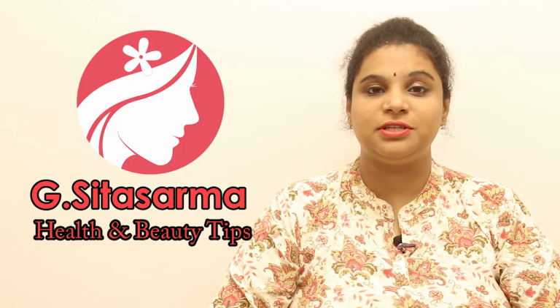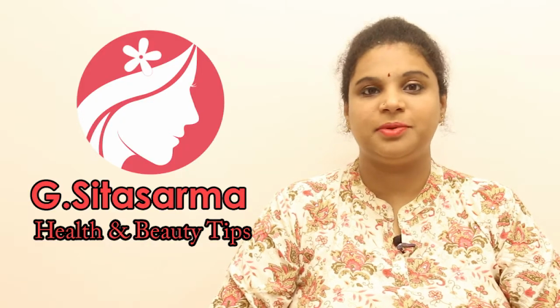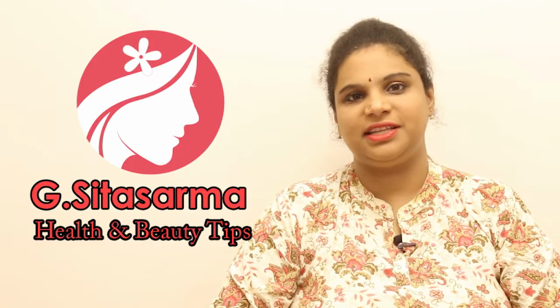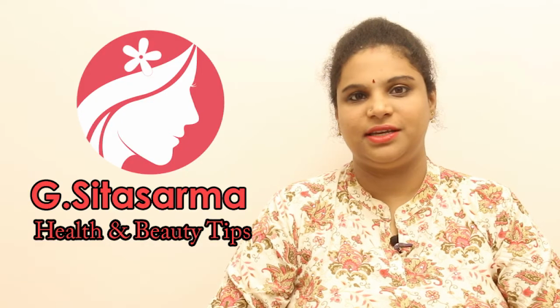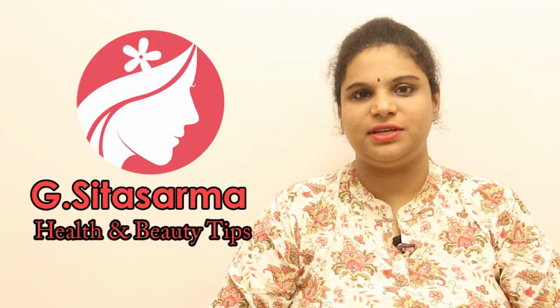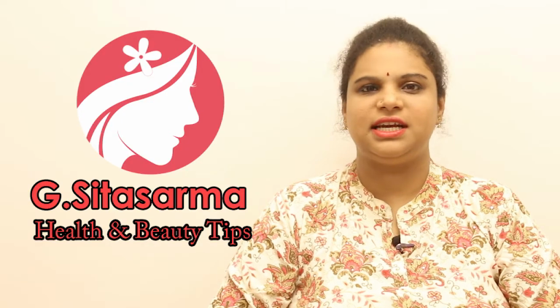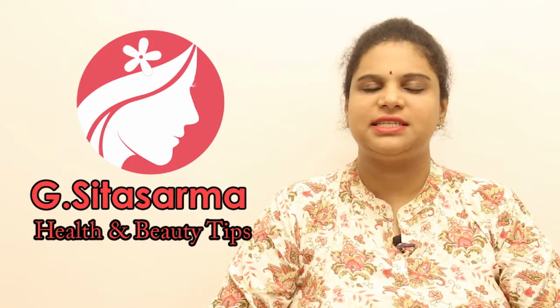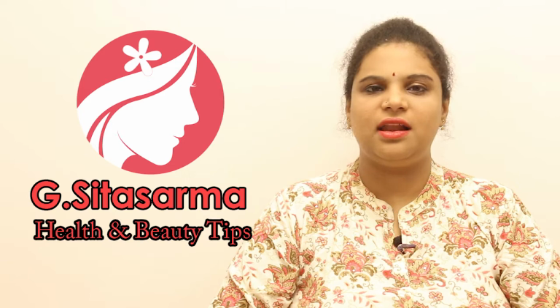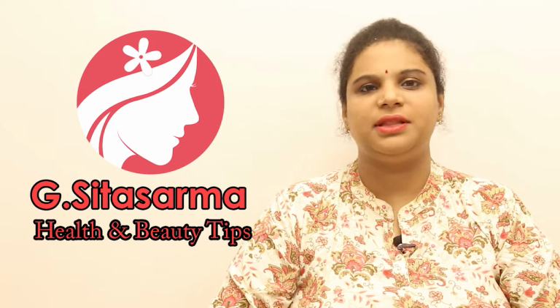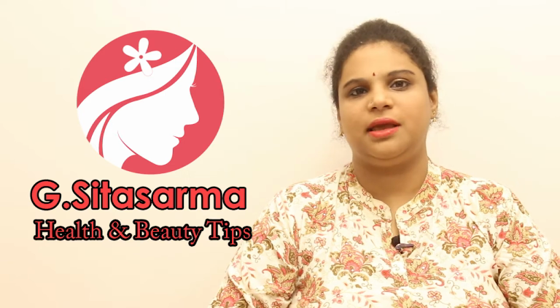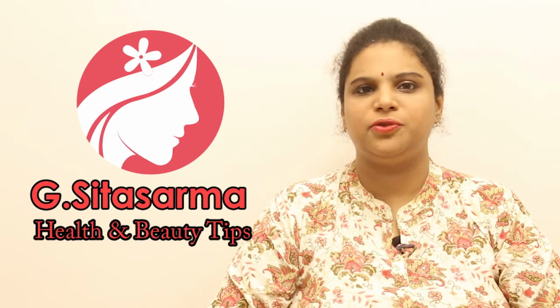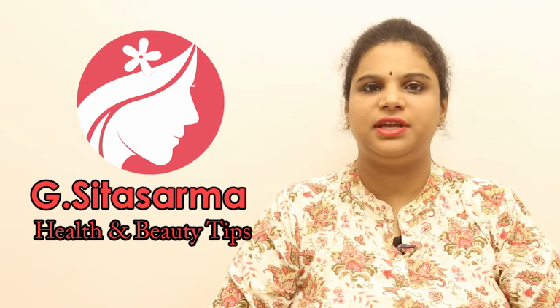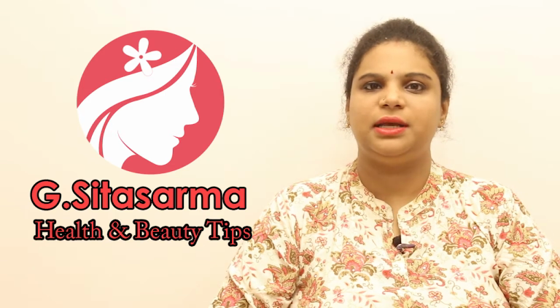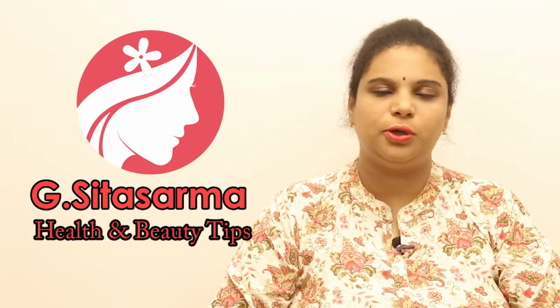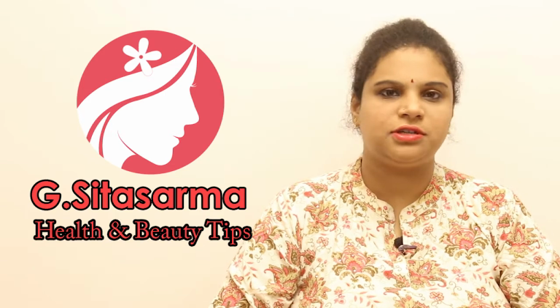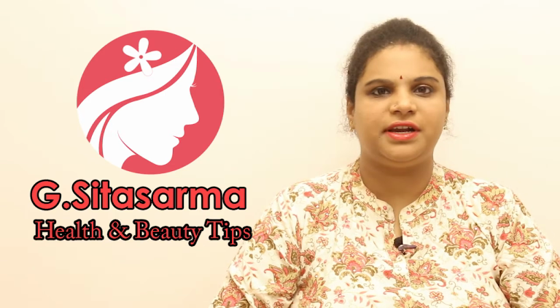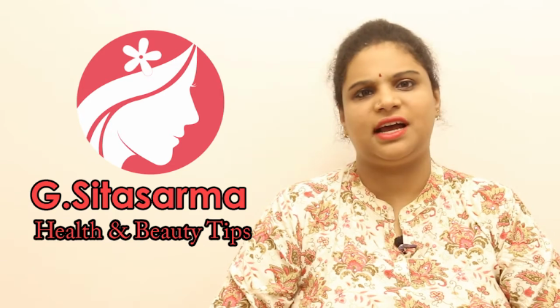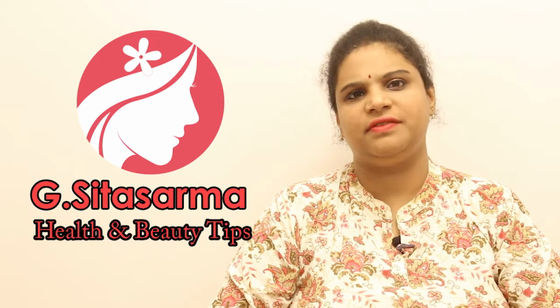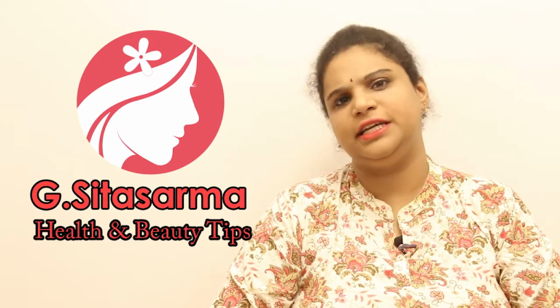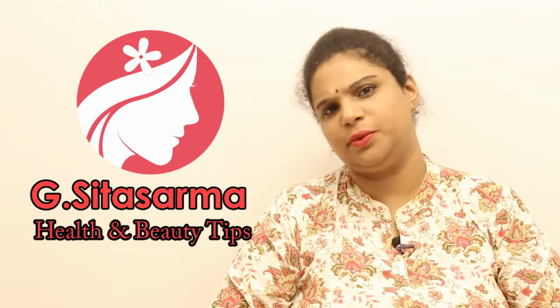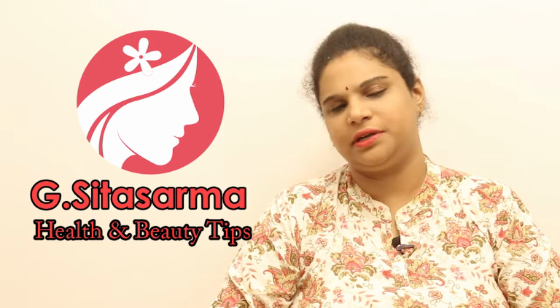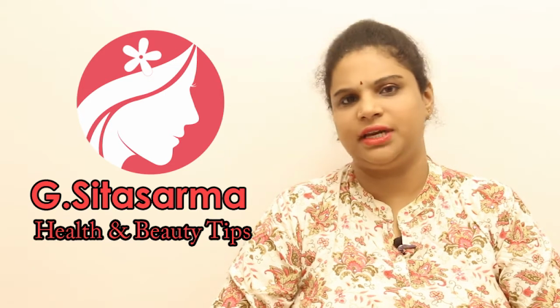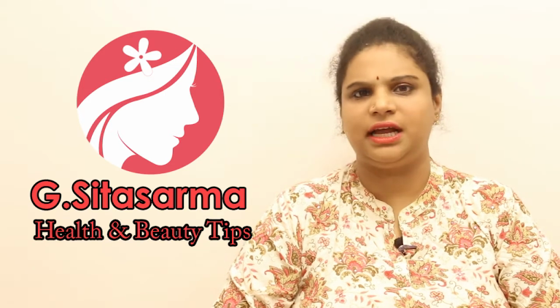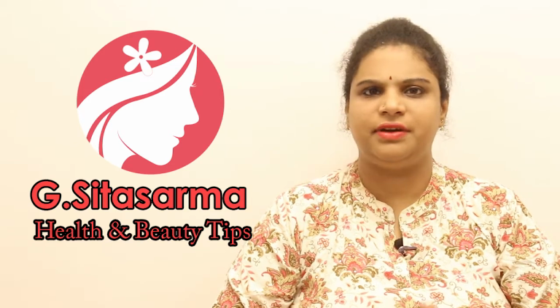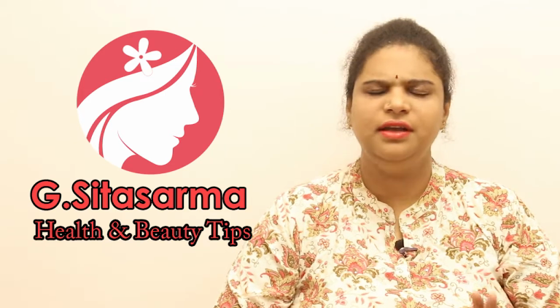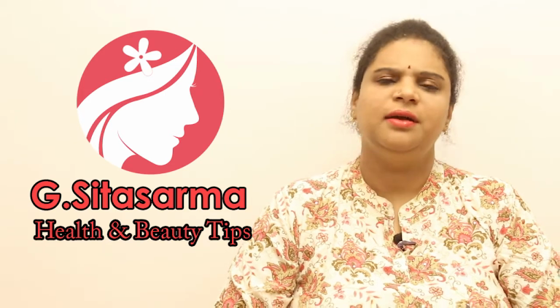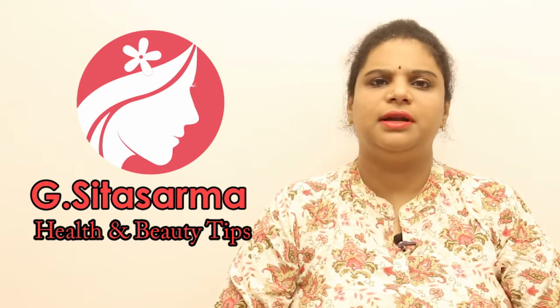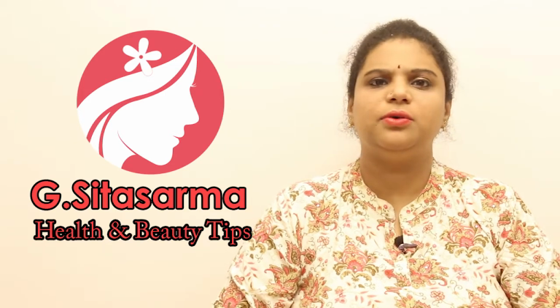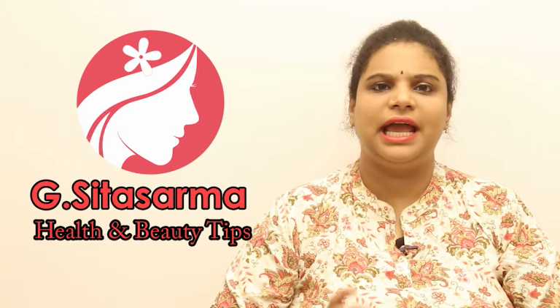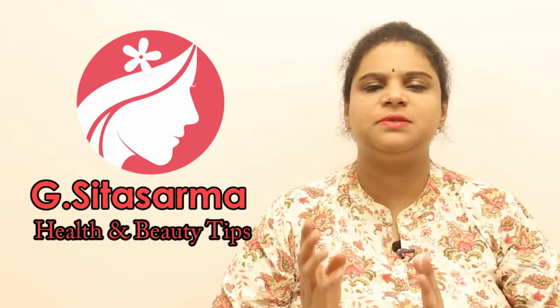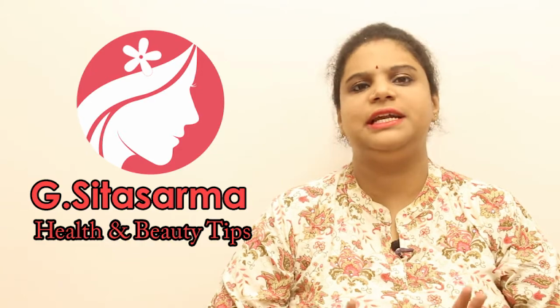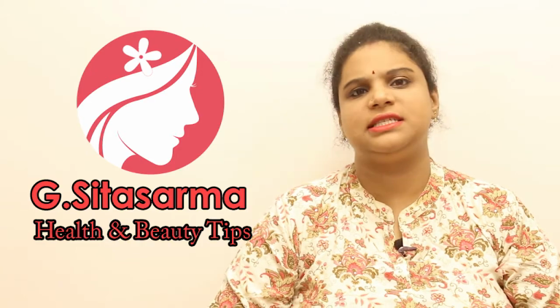Today I am talking about pollution and hair split ends.